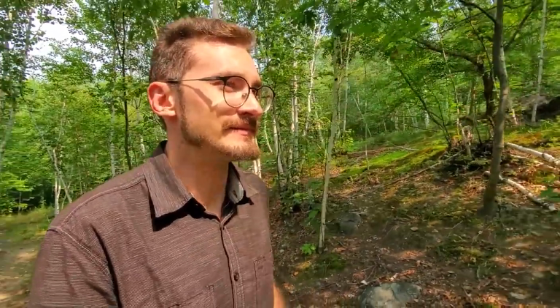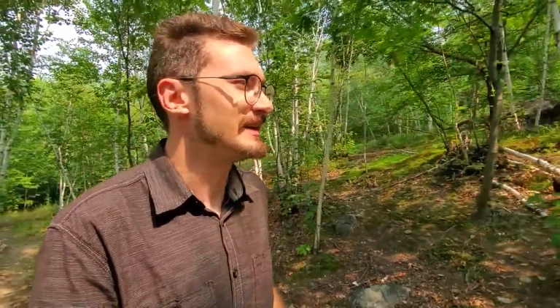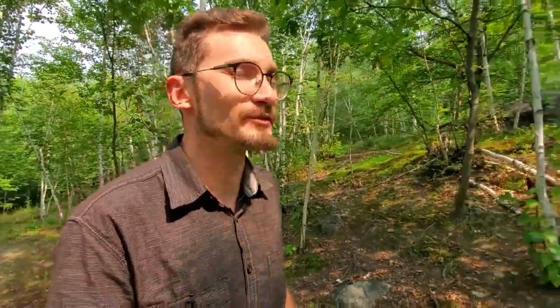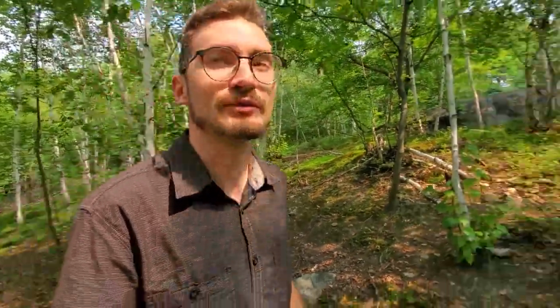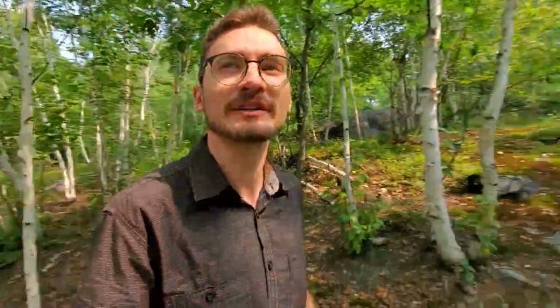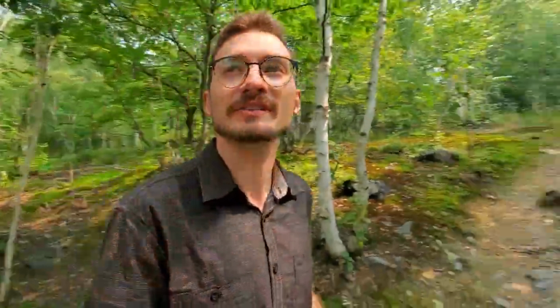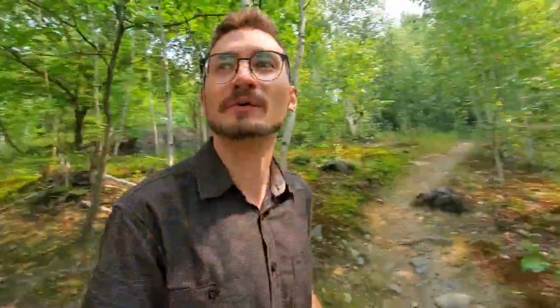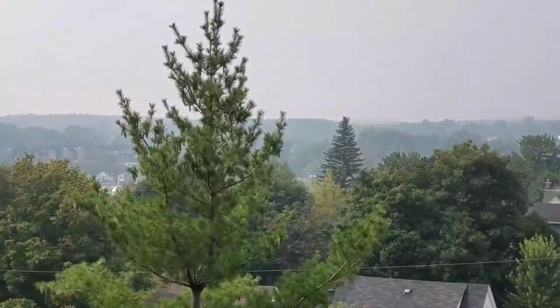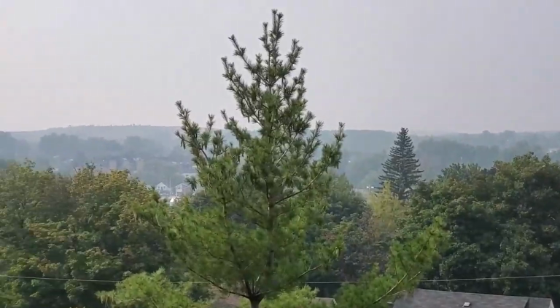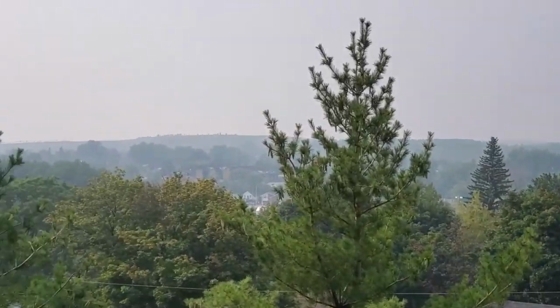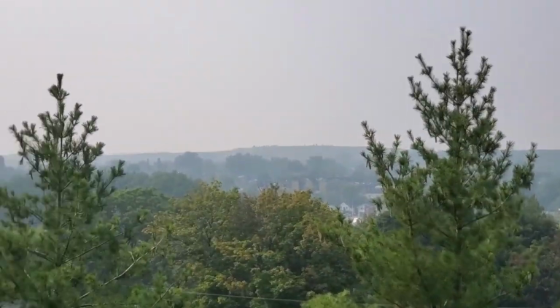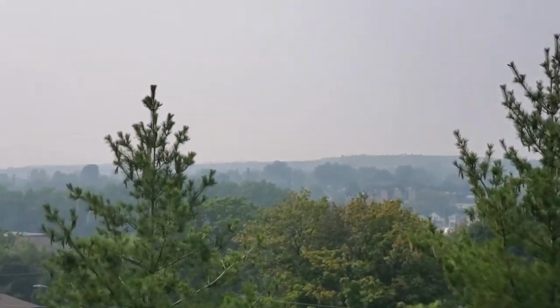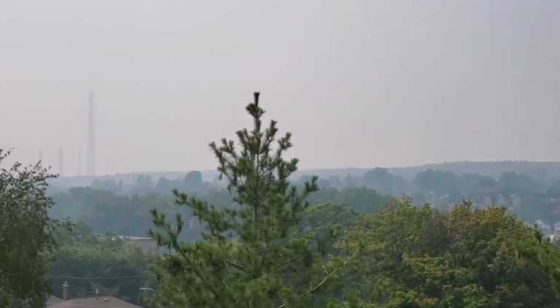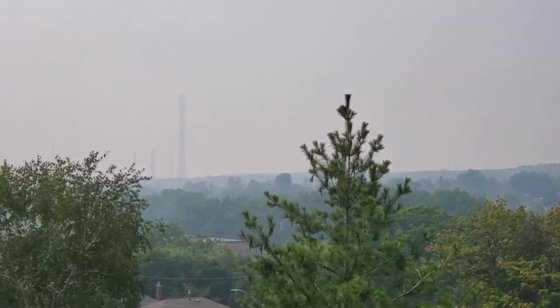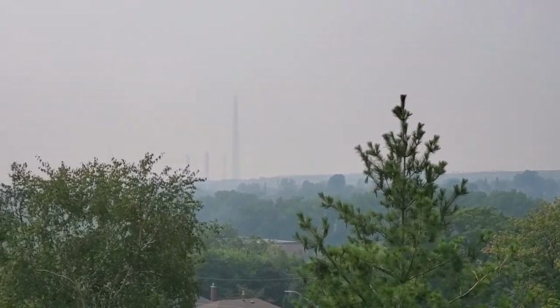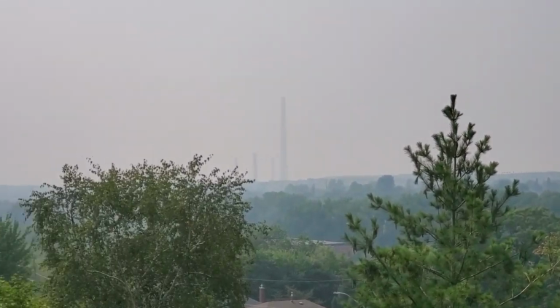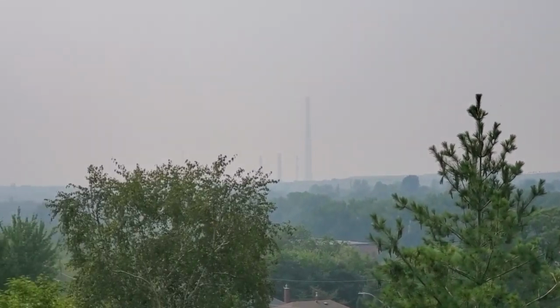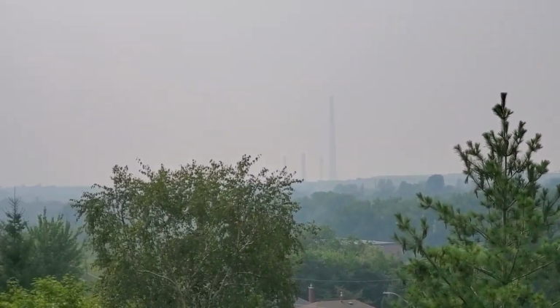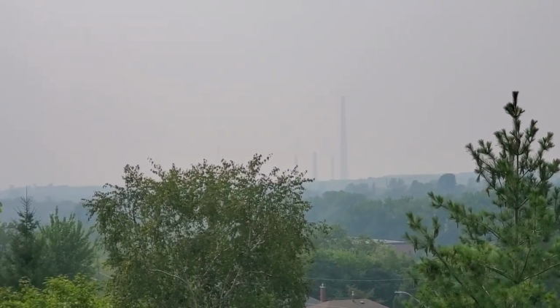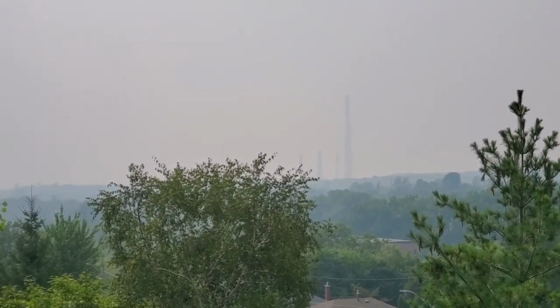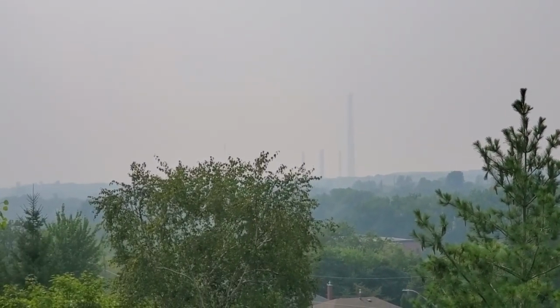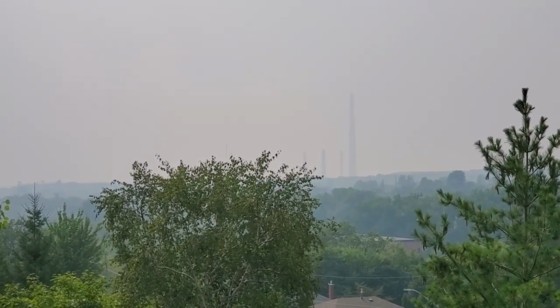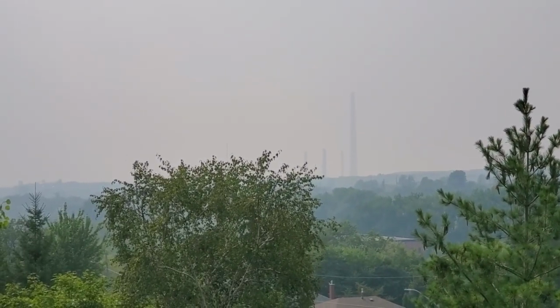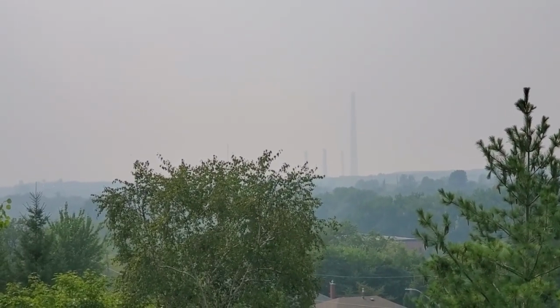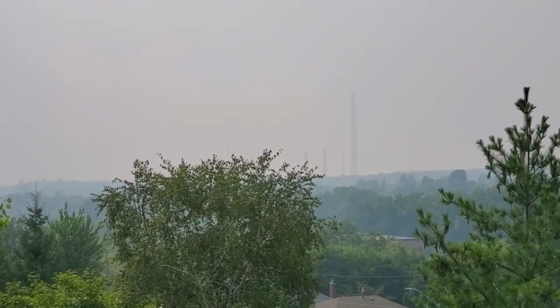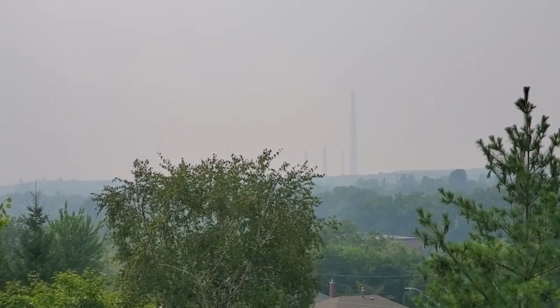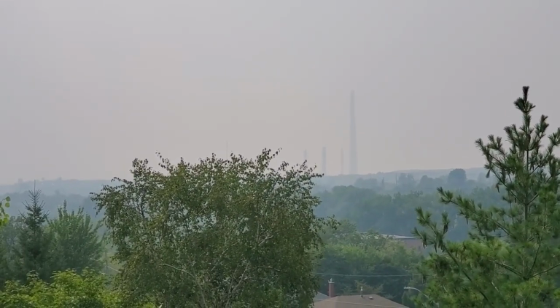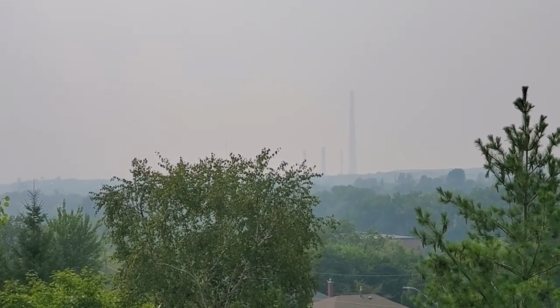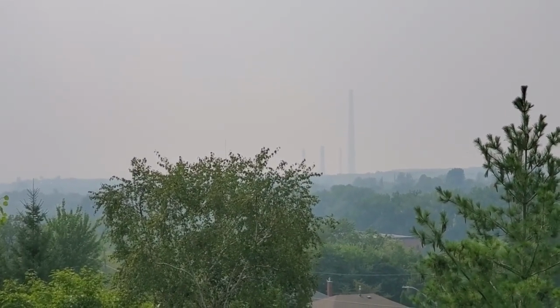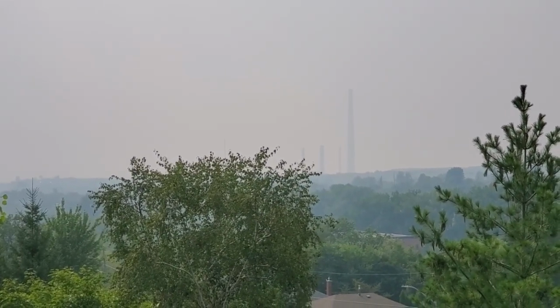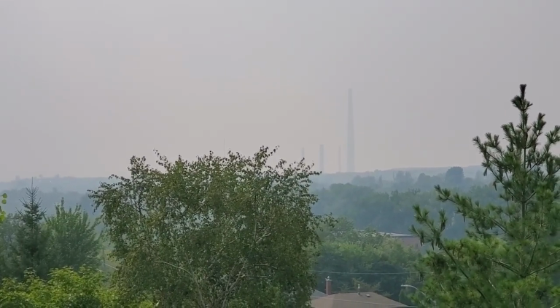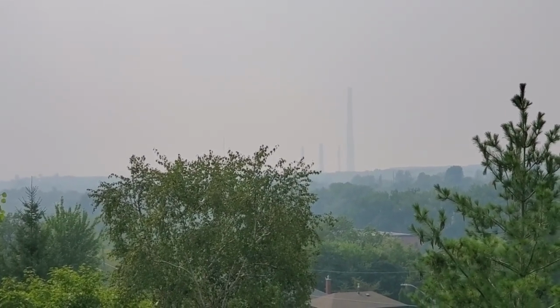It is really smoky out here. This cannot be good for my health. Living in northern Ontario is great, except for fire season.